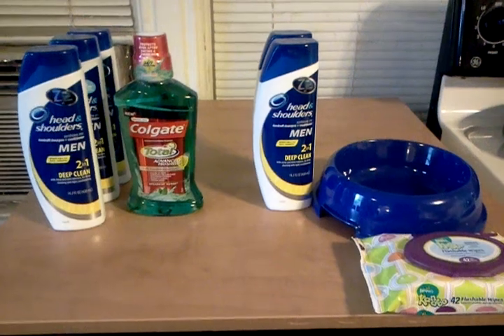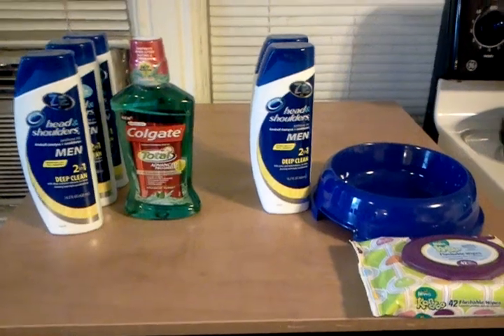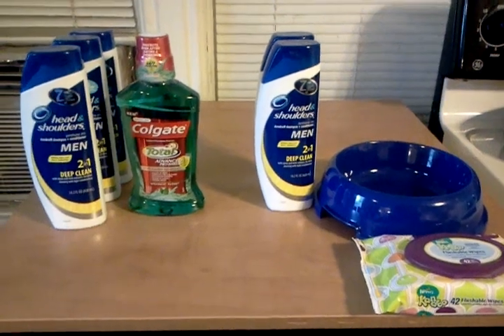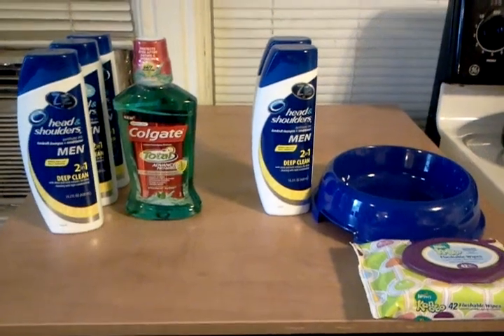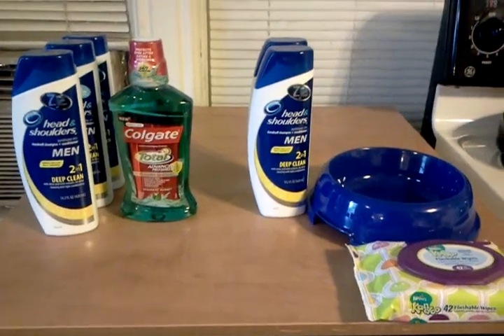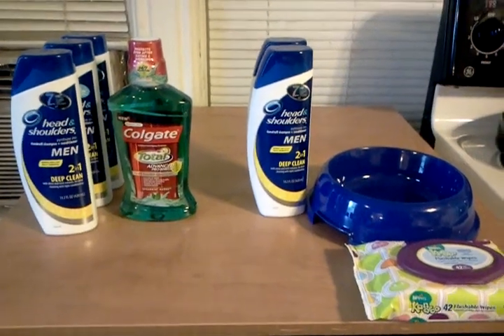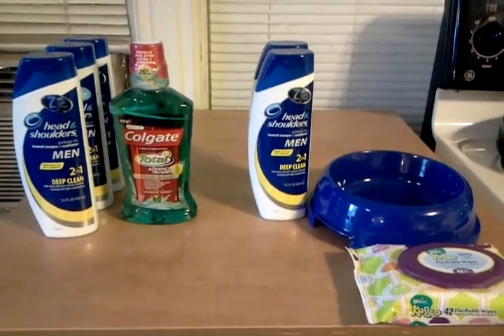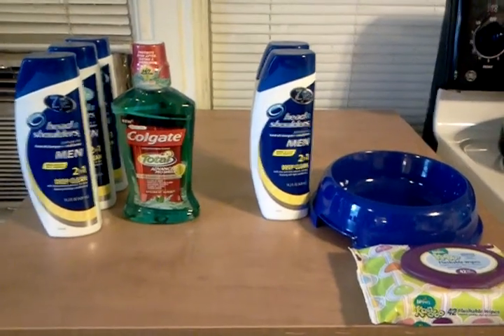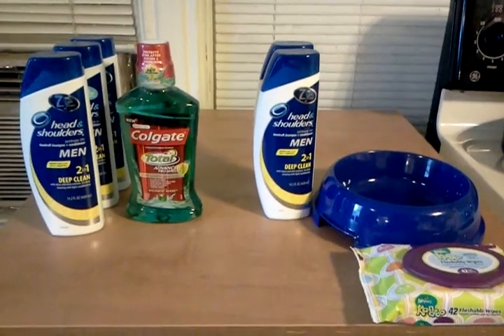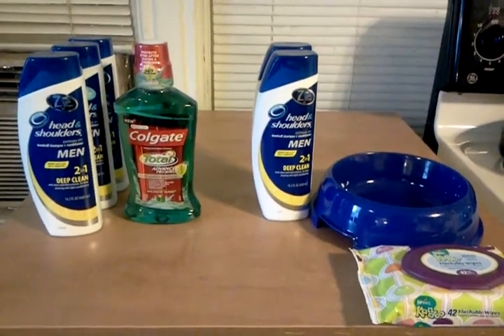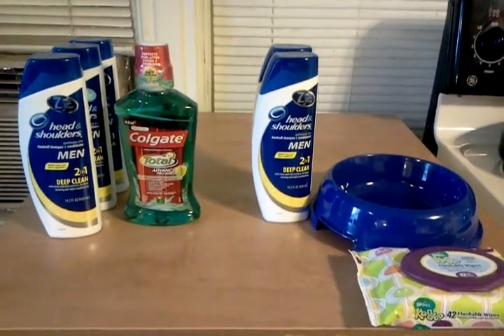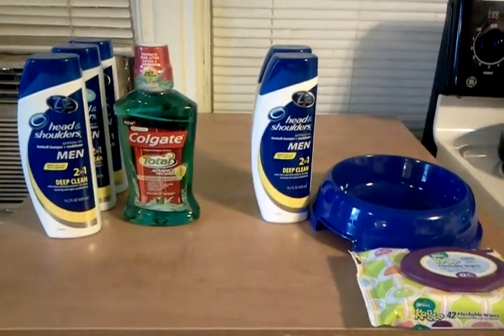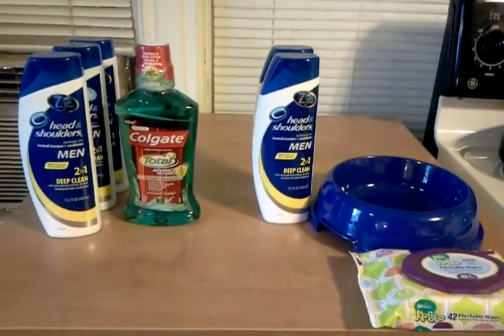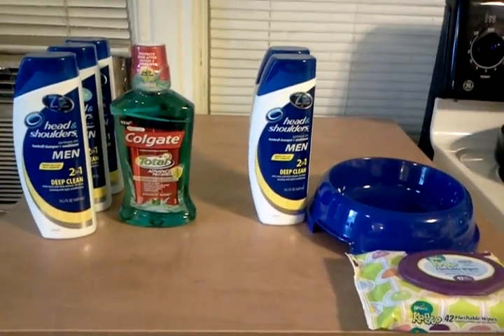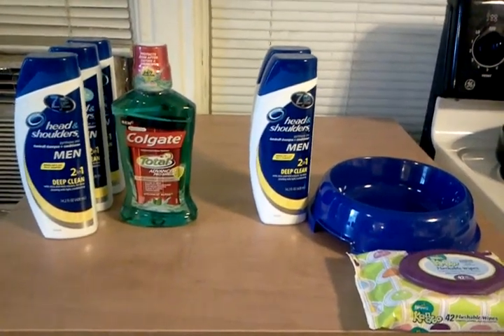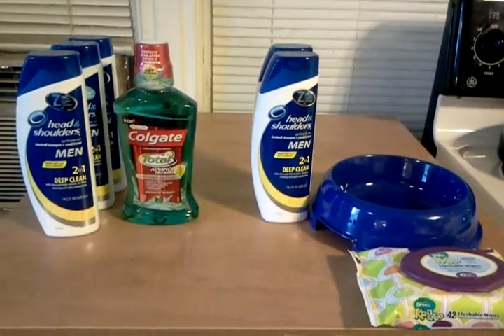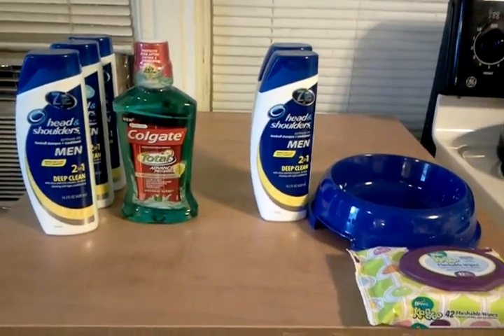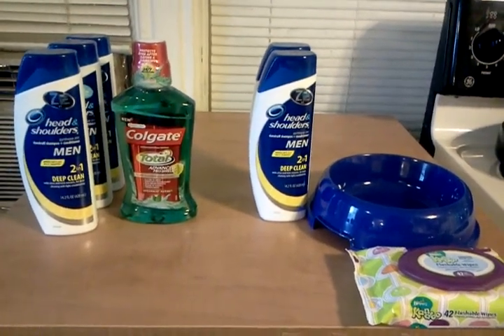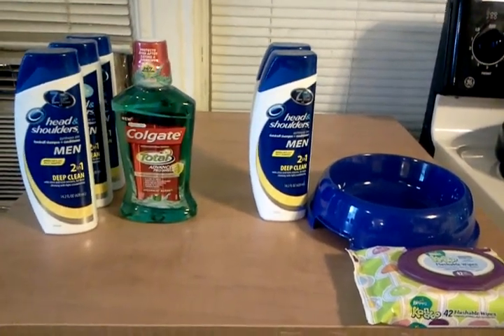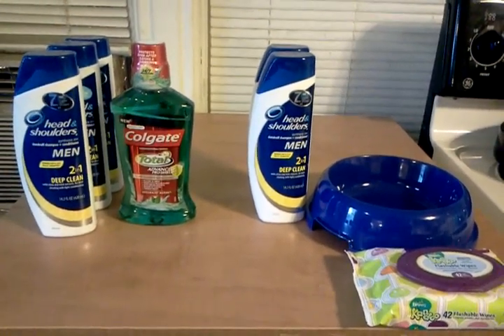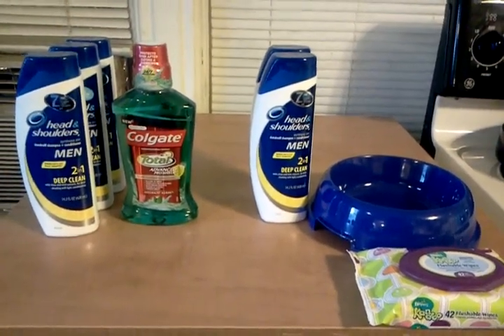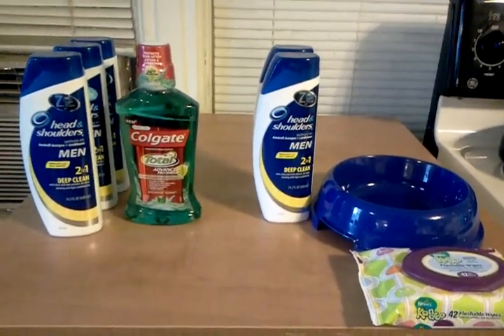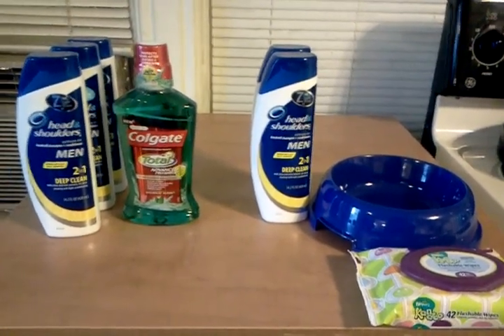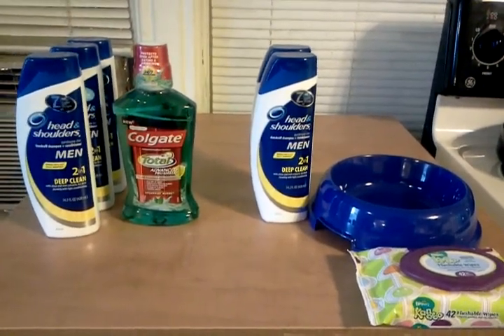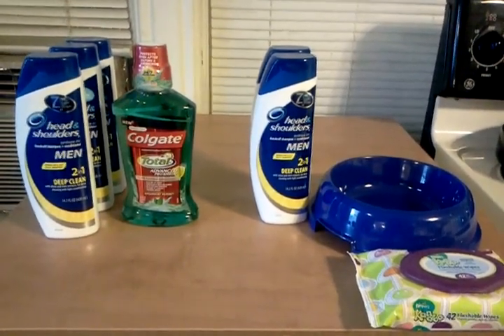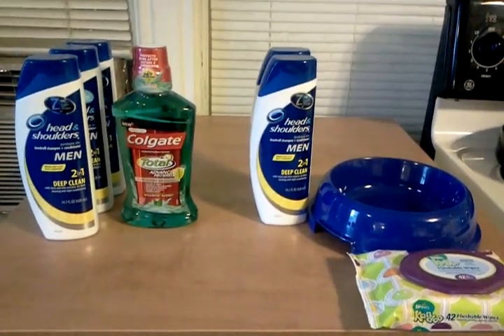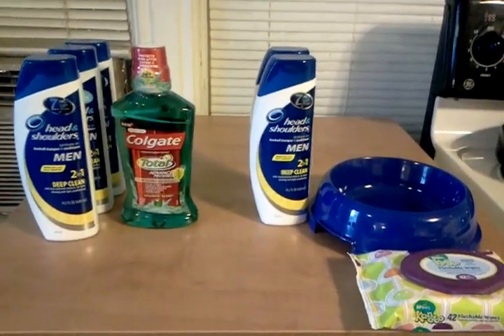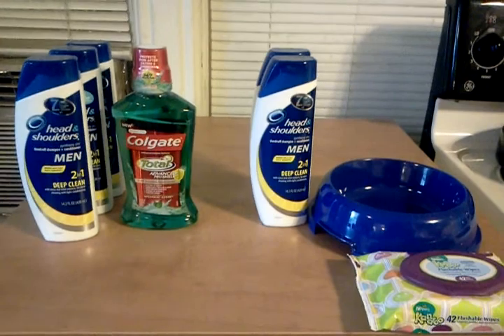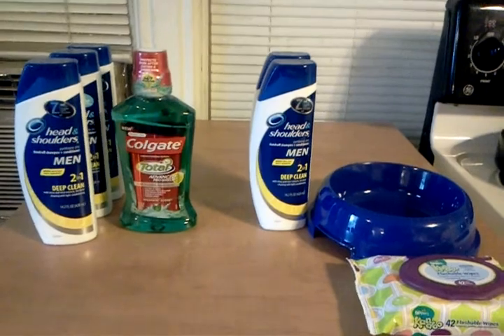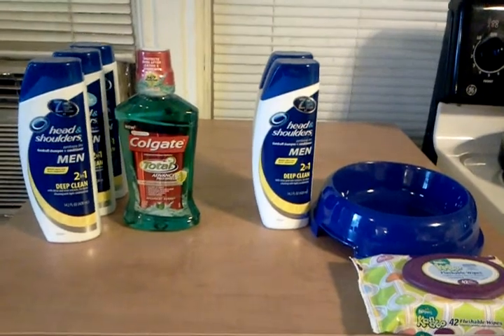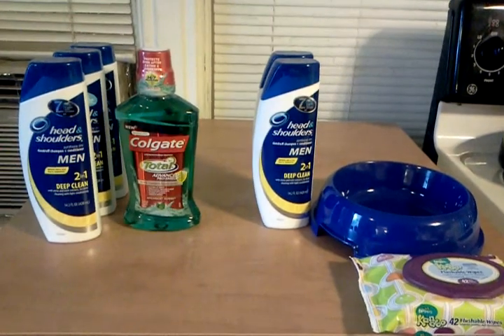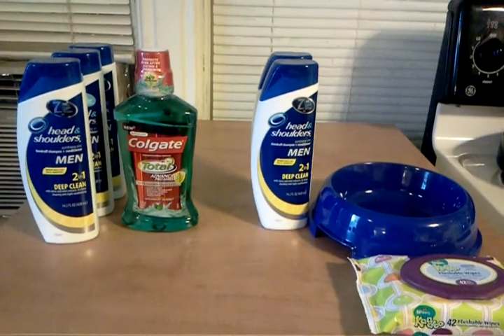Hello everyone. Thanks for watching. Welcome to all my new subscribers. I did some more Rite Aid today.